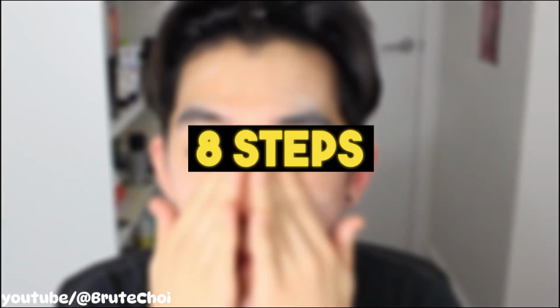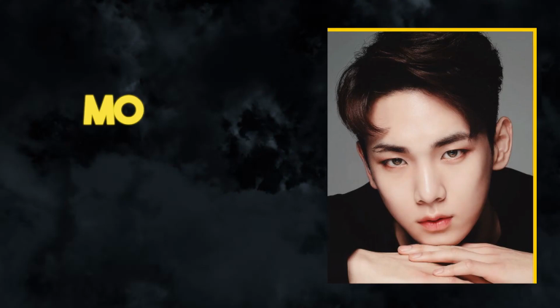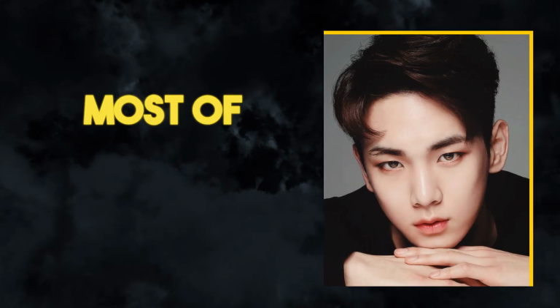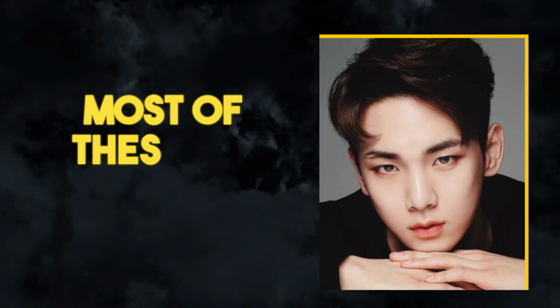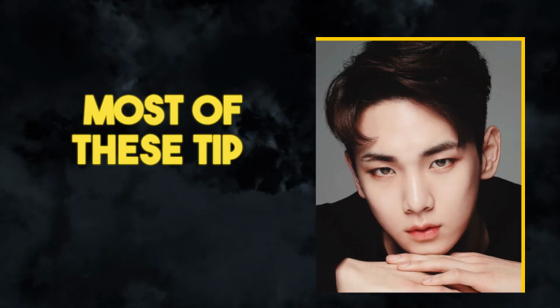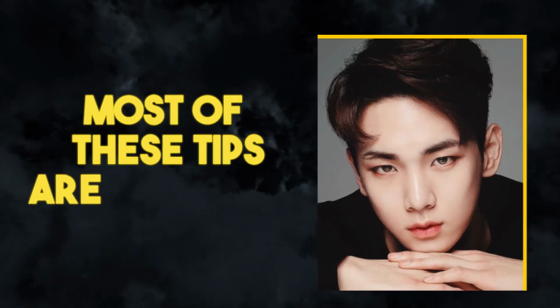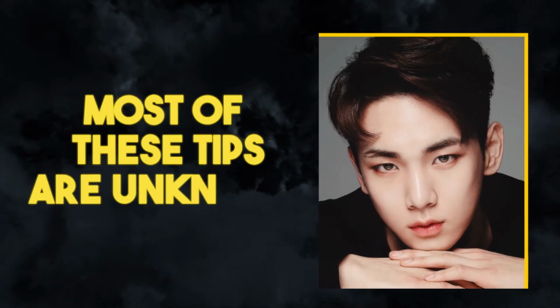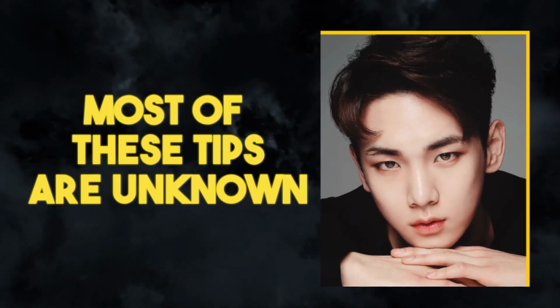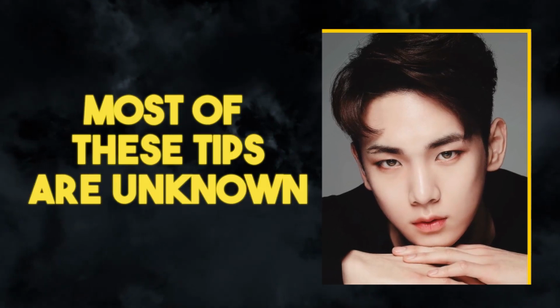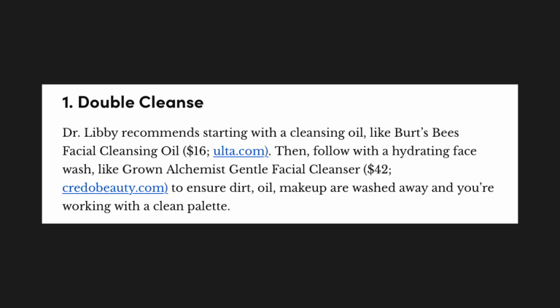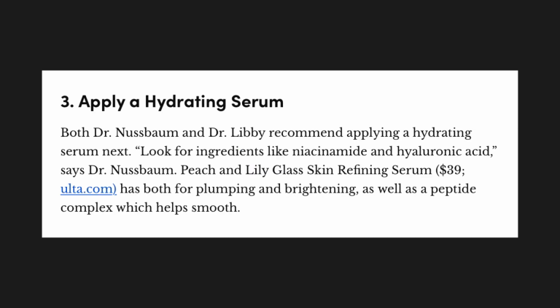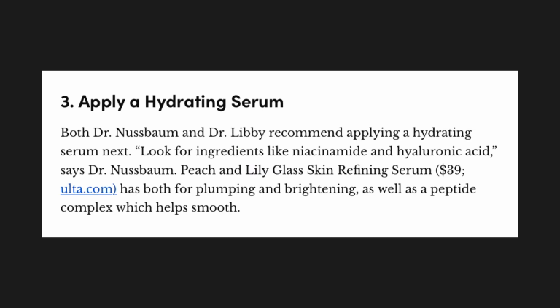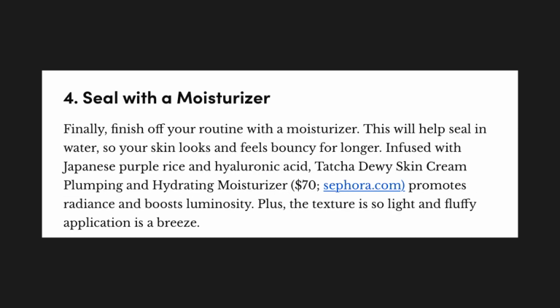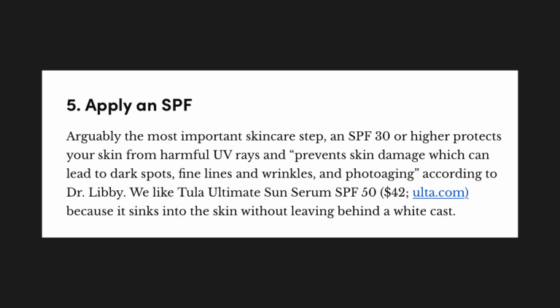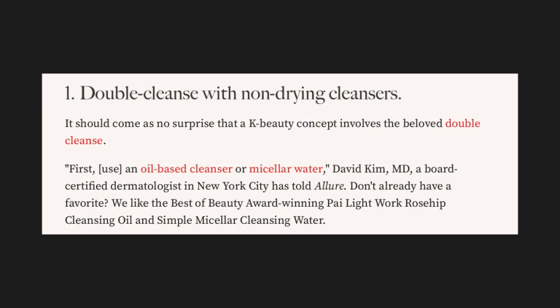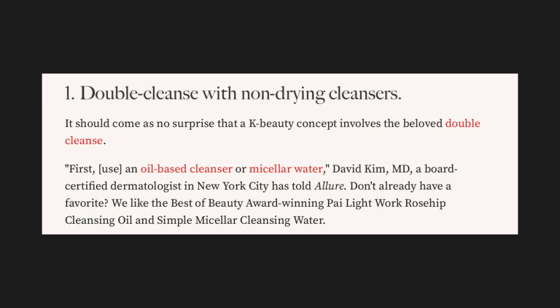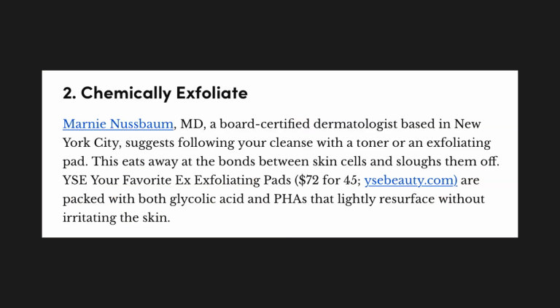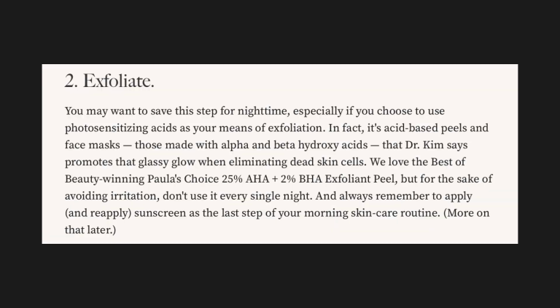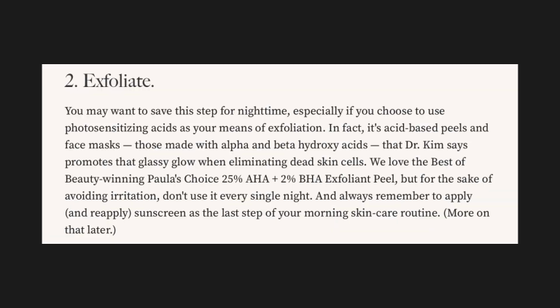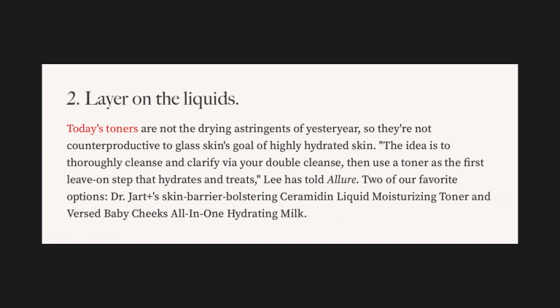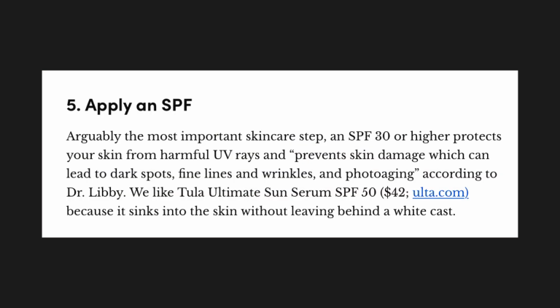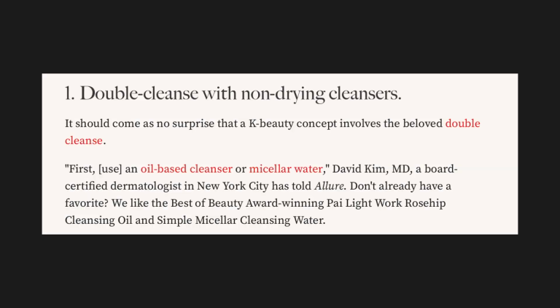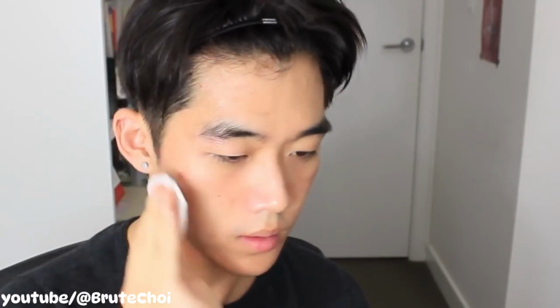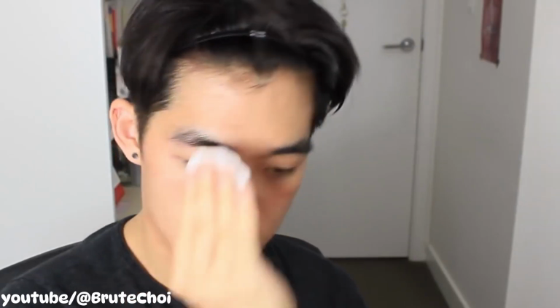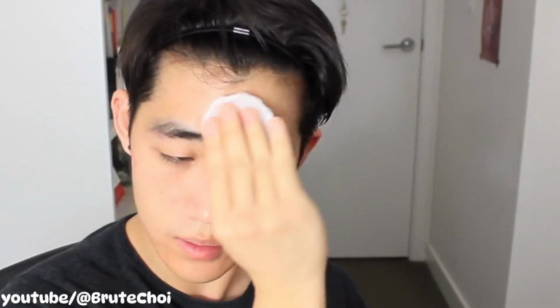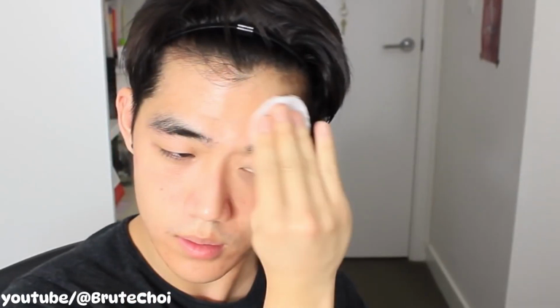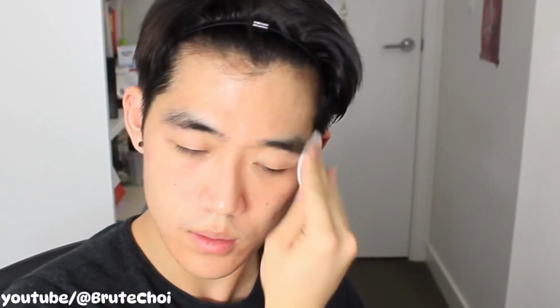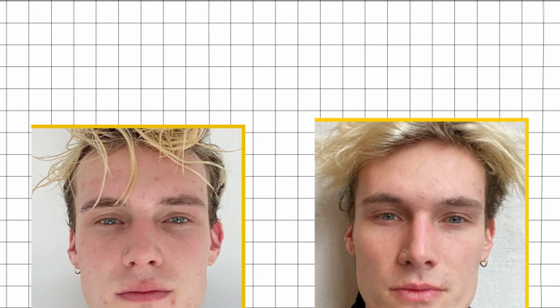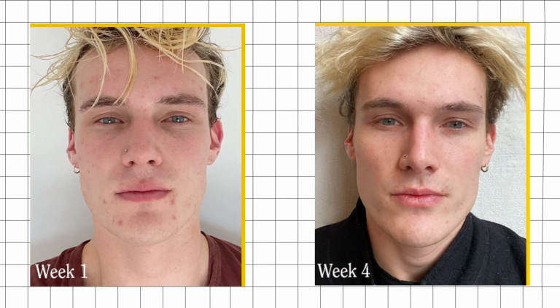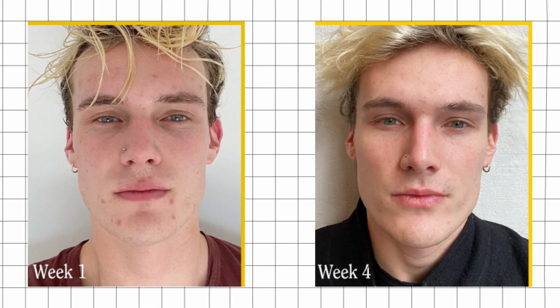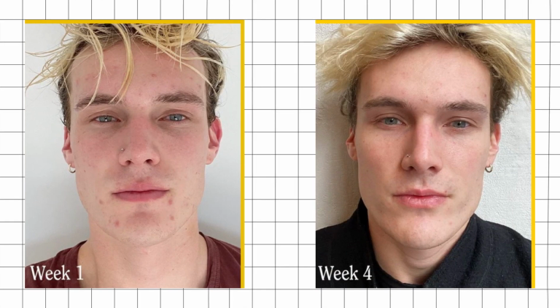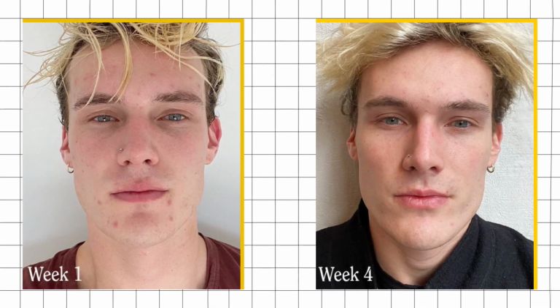Most of these tips are unknown. You've never heard of them, you've never tried them, but they will completely transform your face.